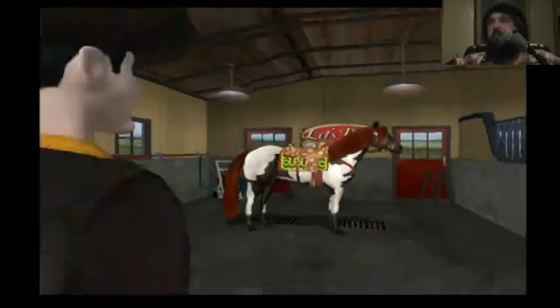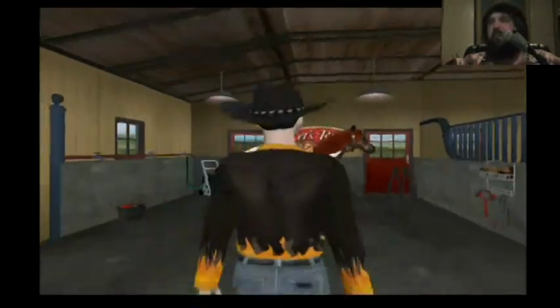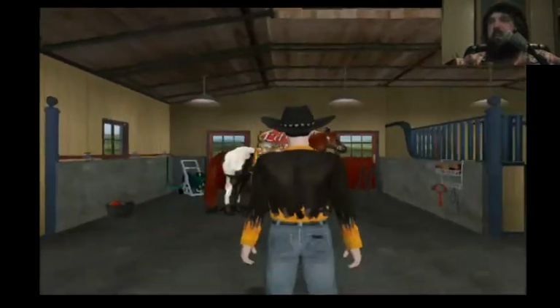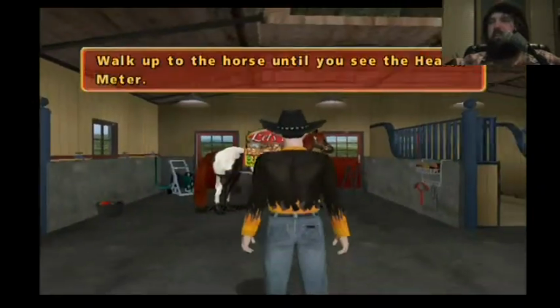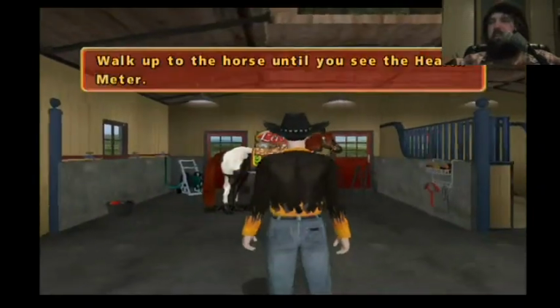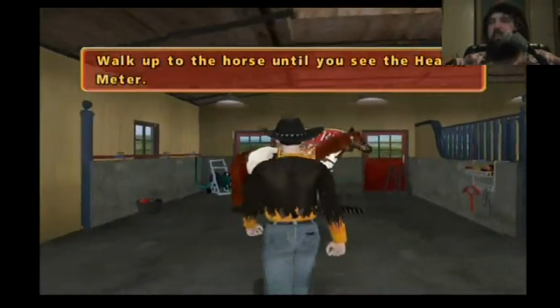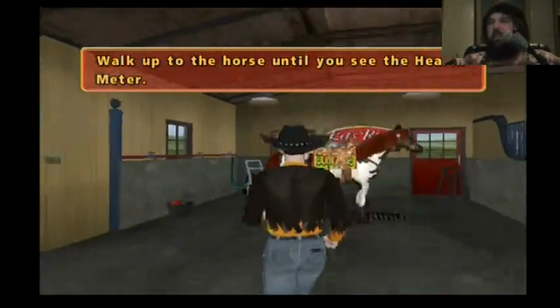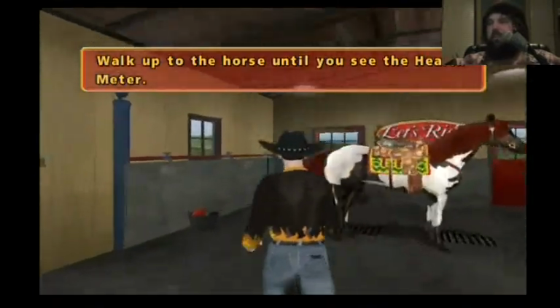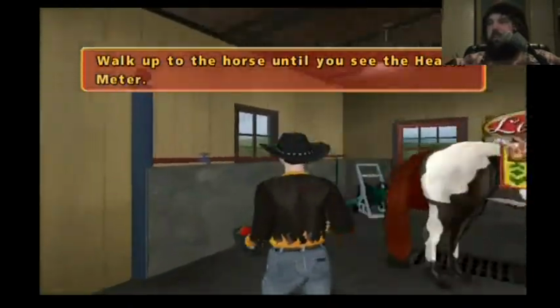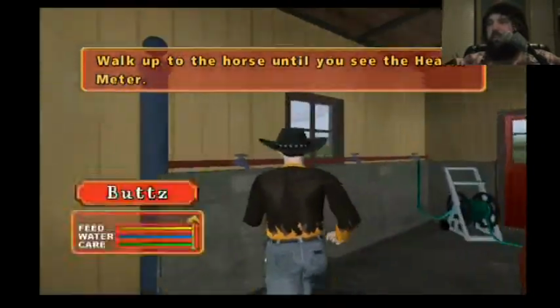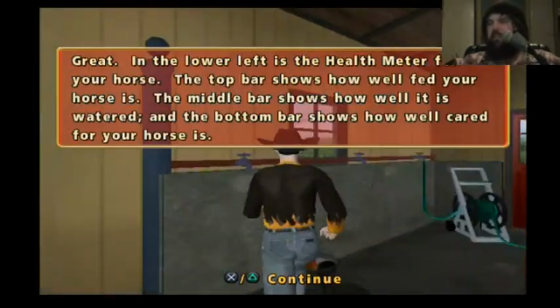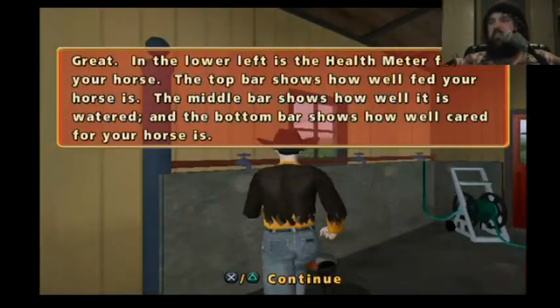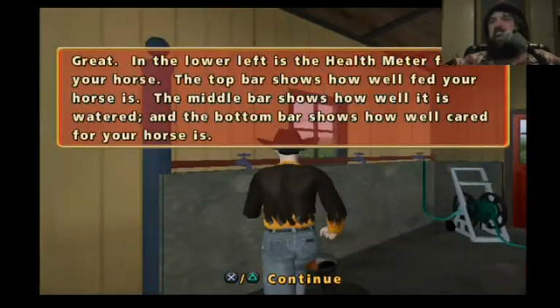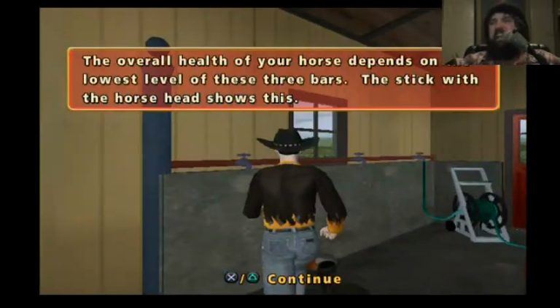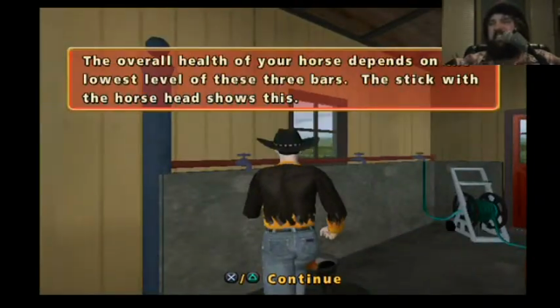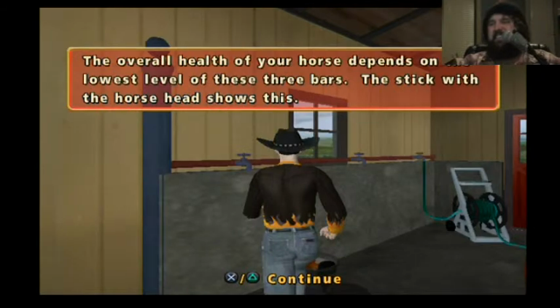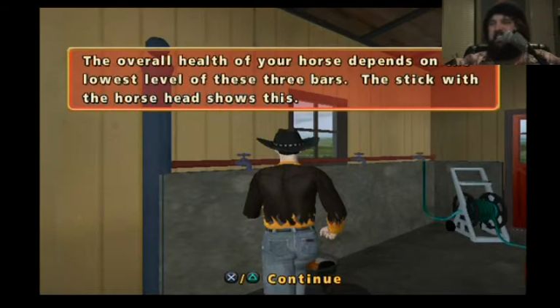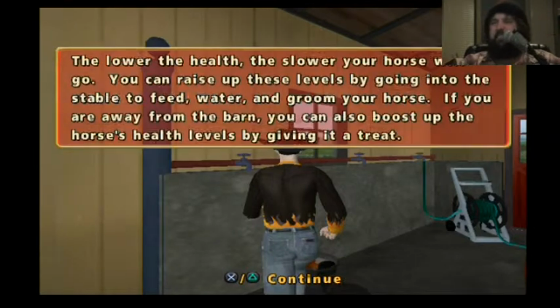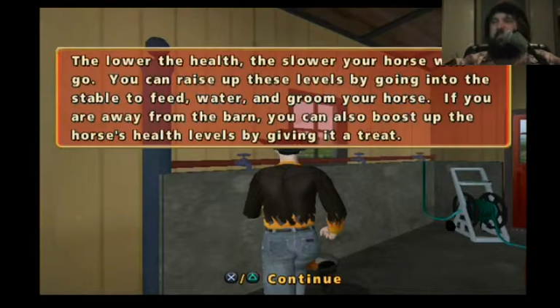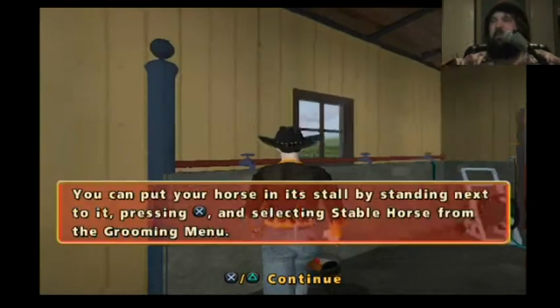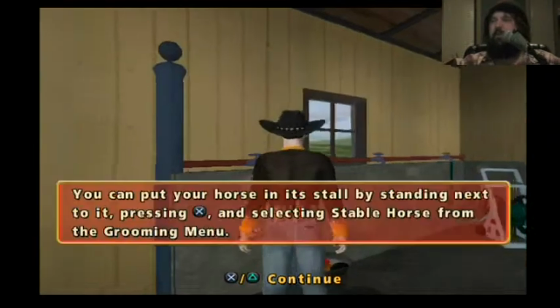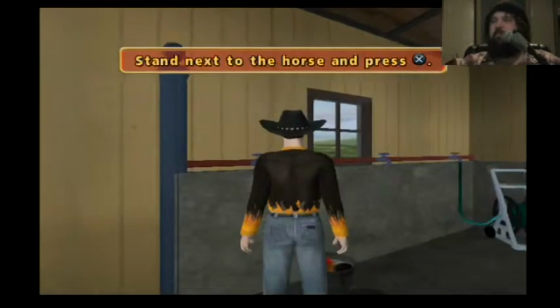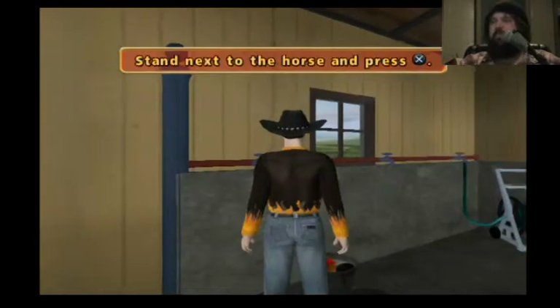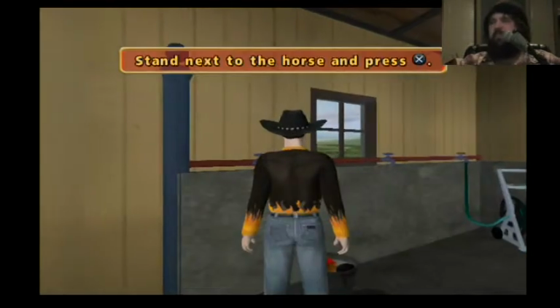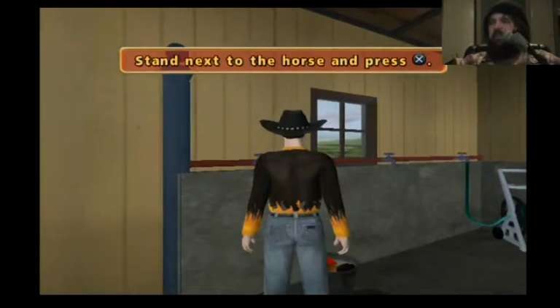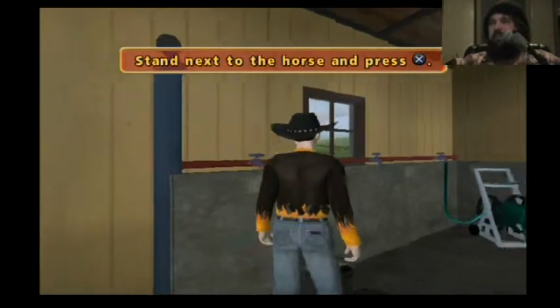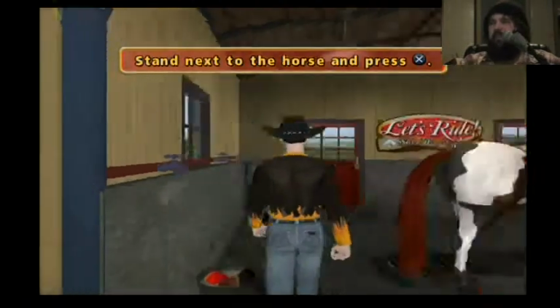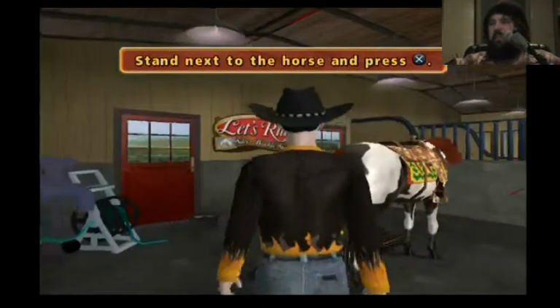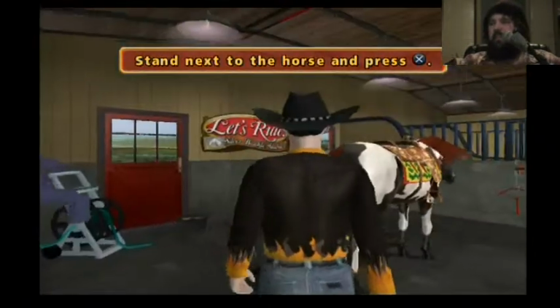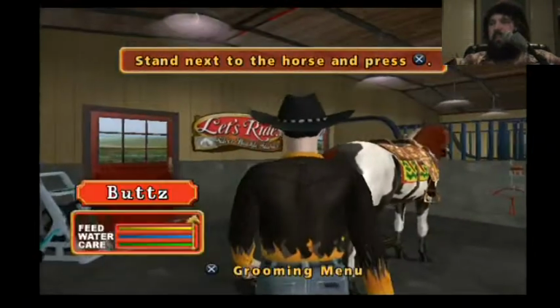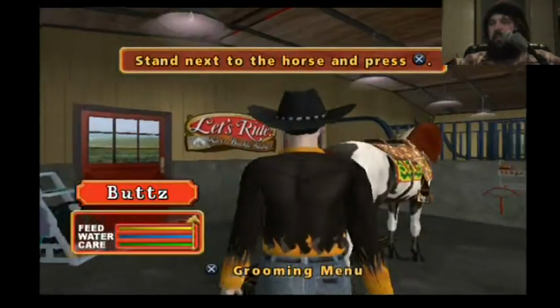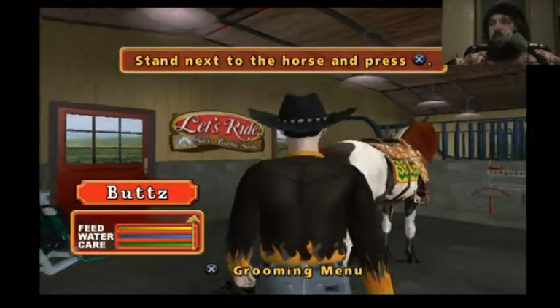I'll figure that out. Walk up to the horse and tell you. Stand next to the horse and press the X button.